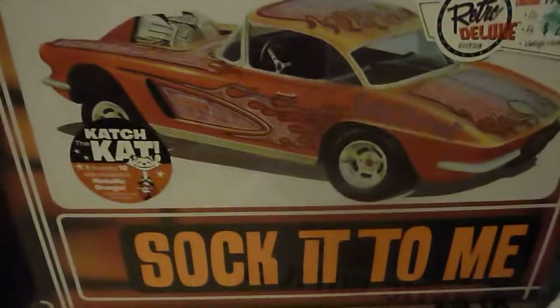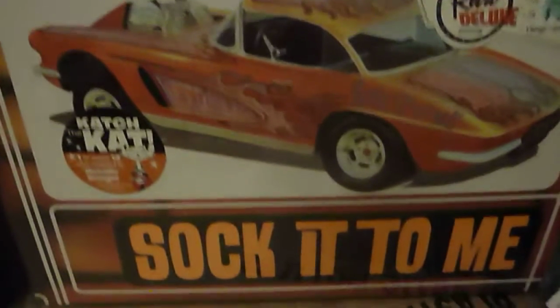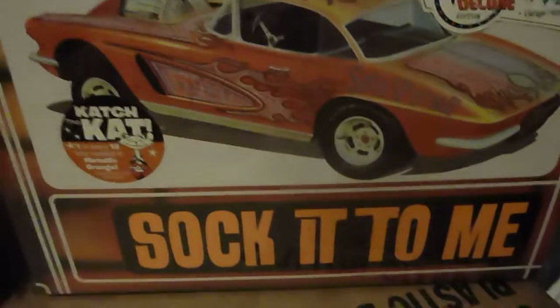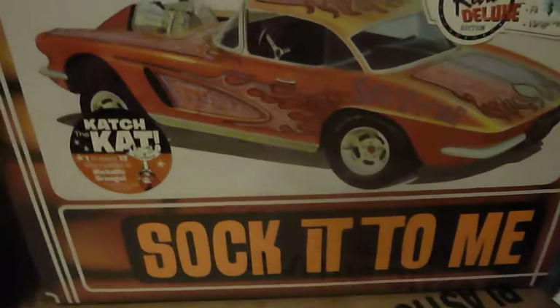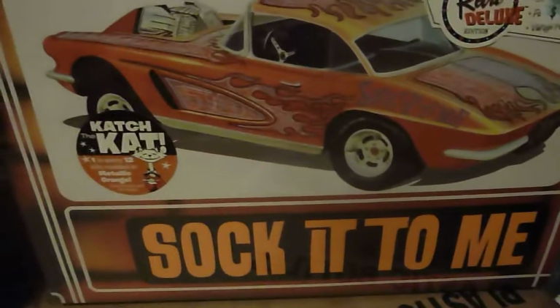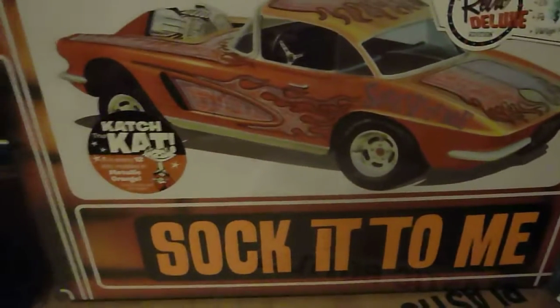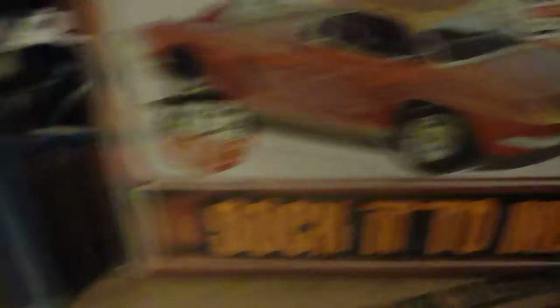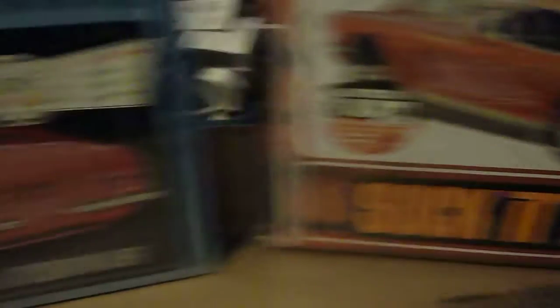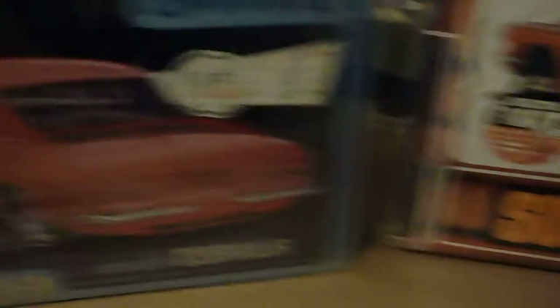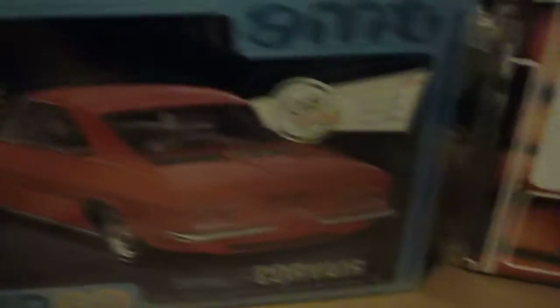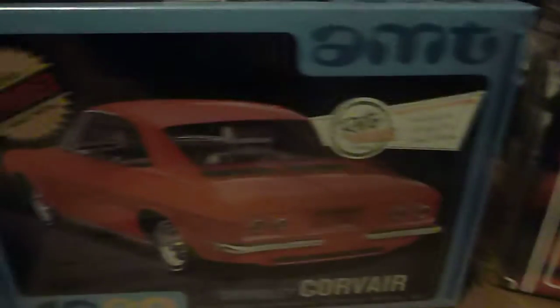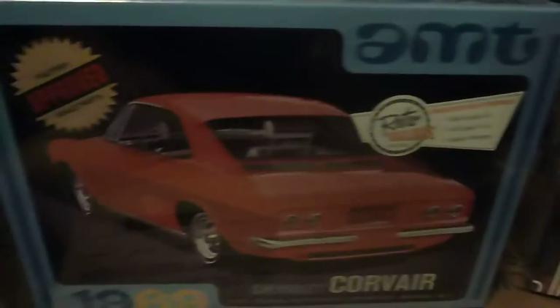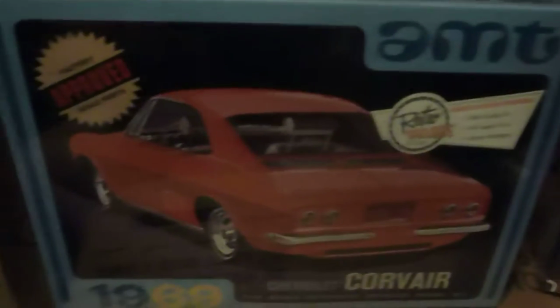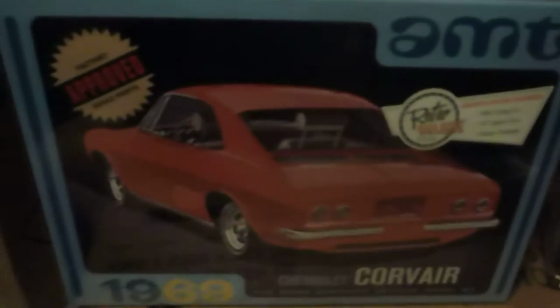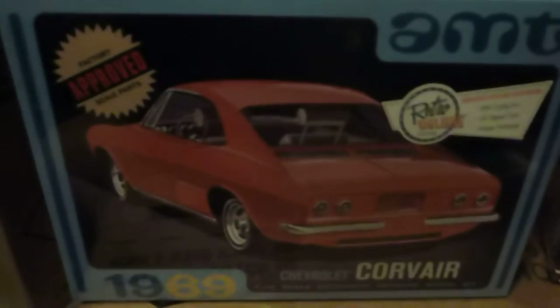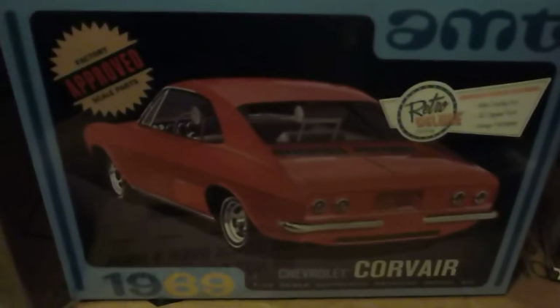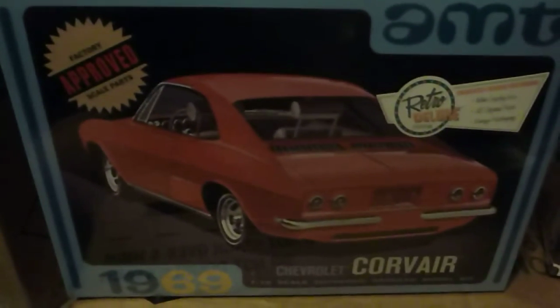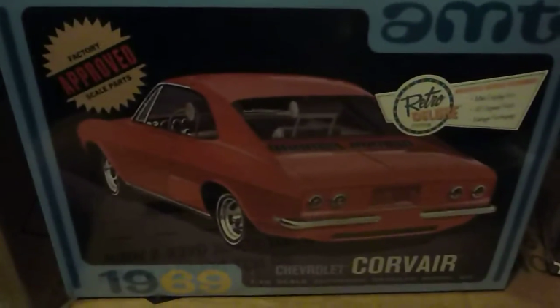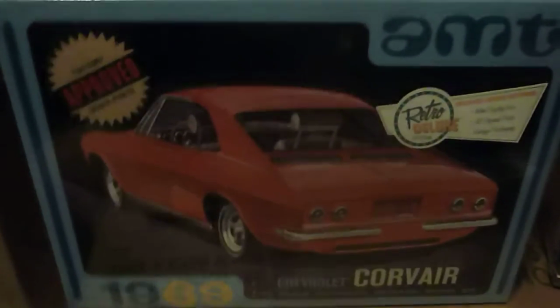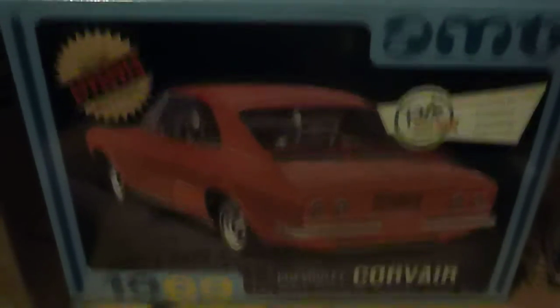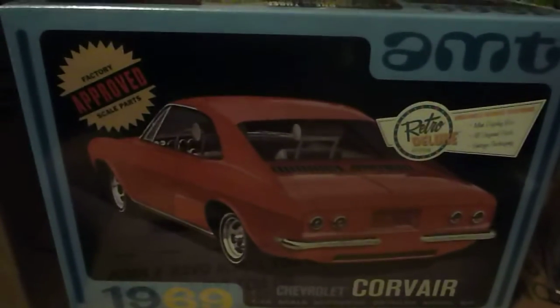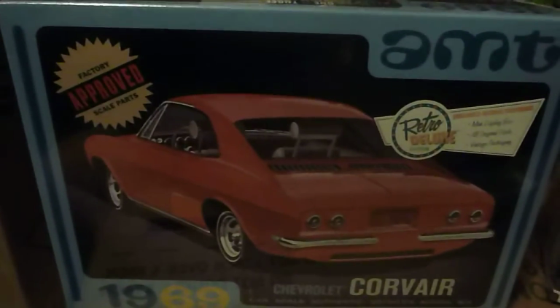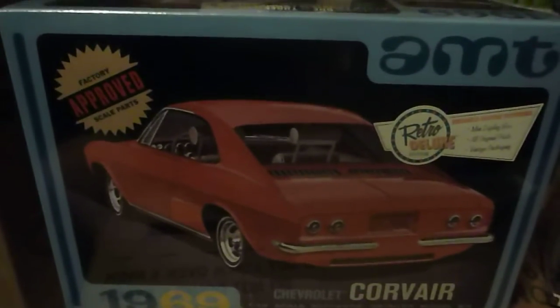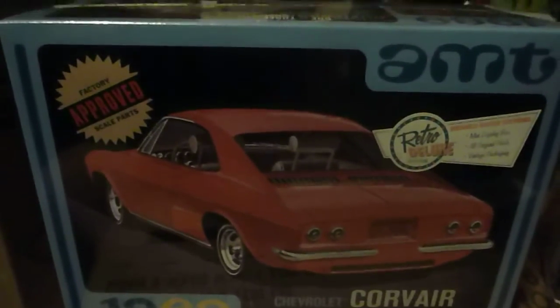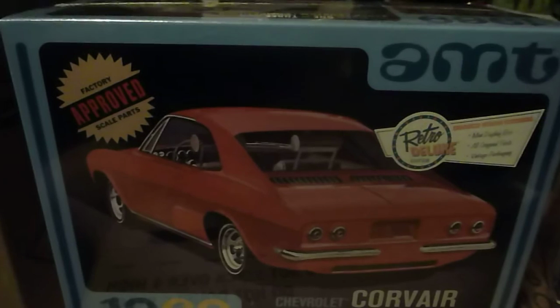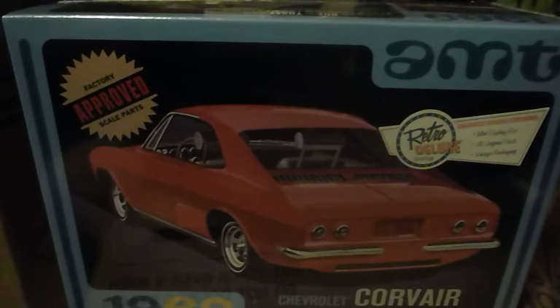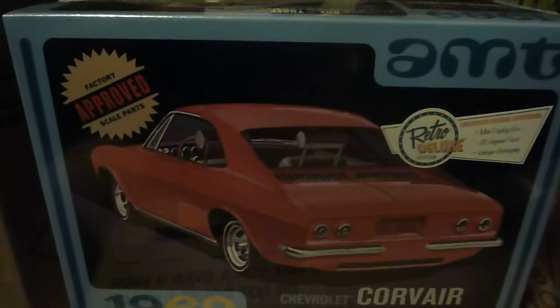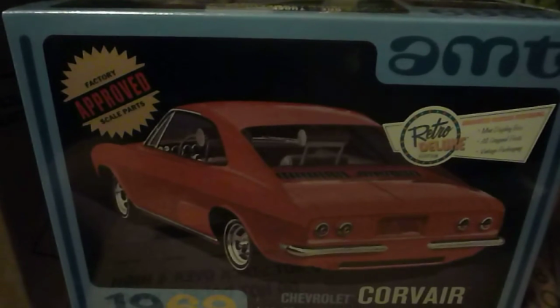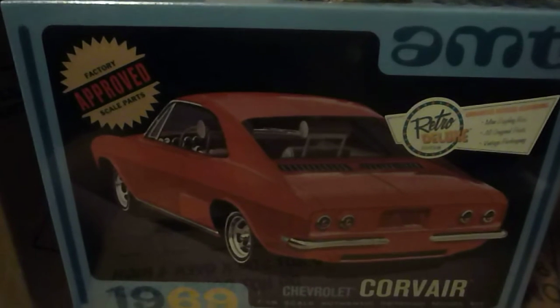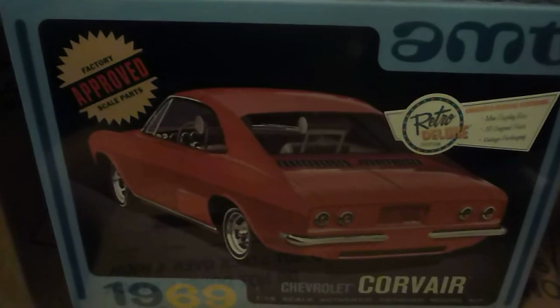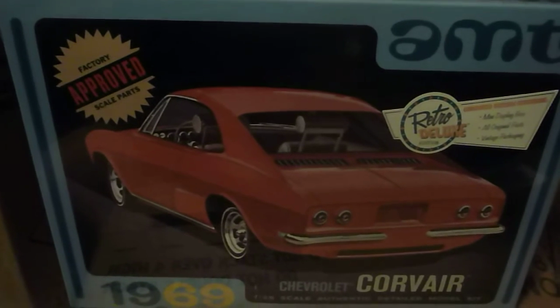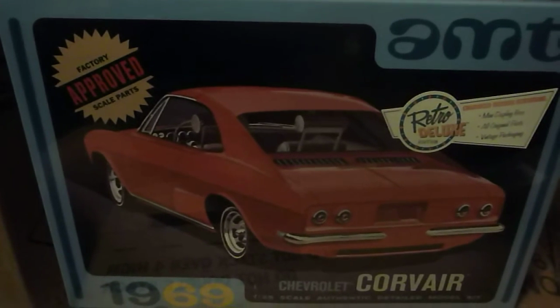We got the 62 Corvette and the 69 Corvair. So thanks for checking it out.